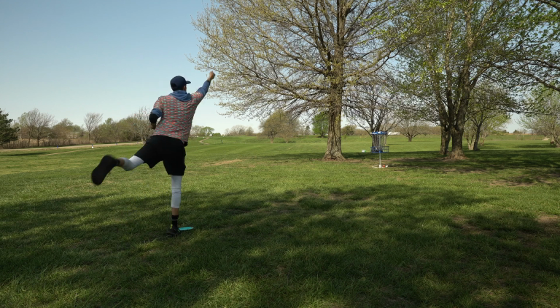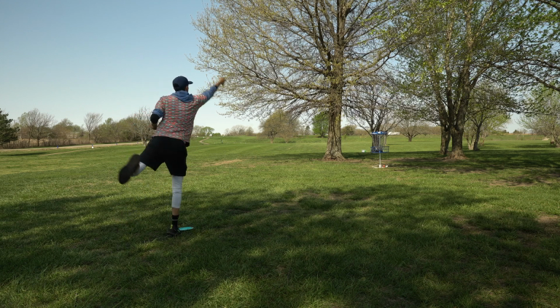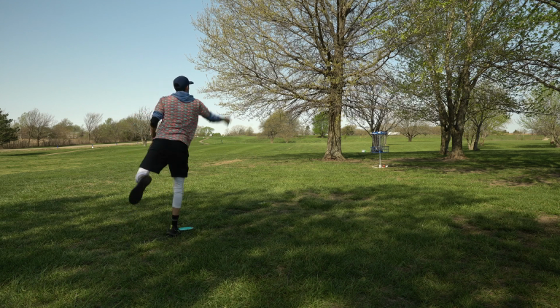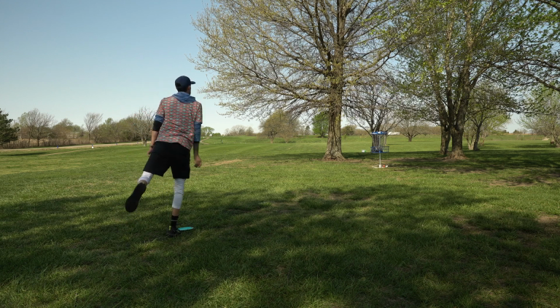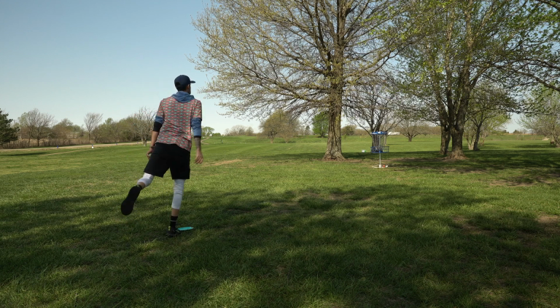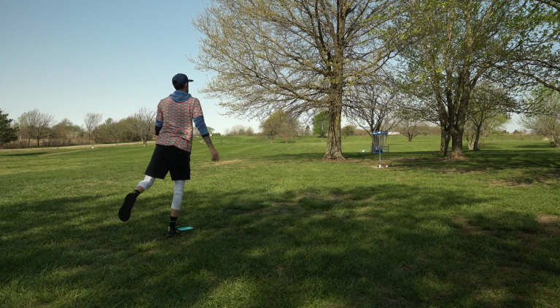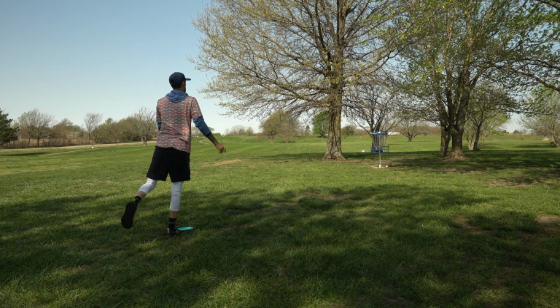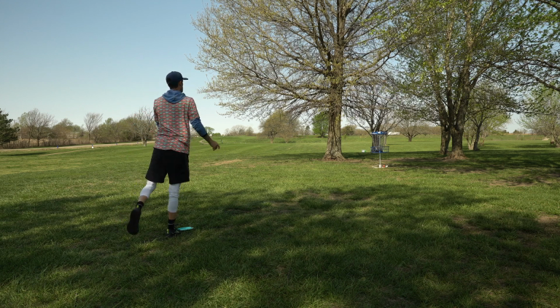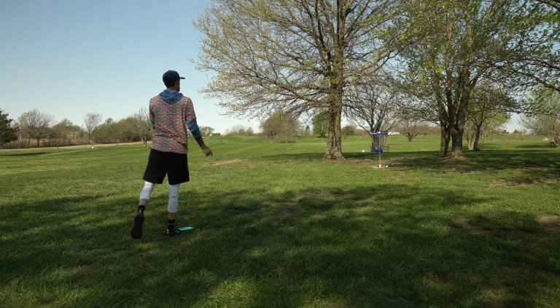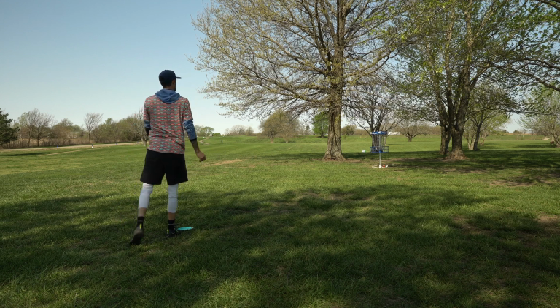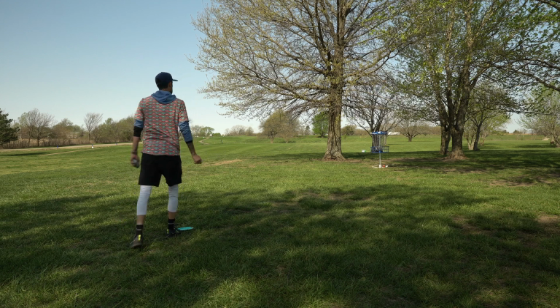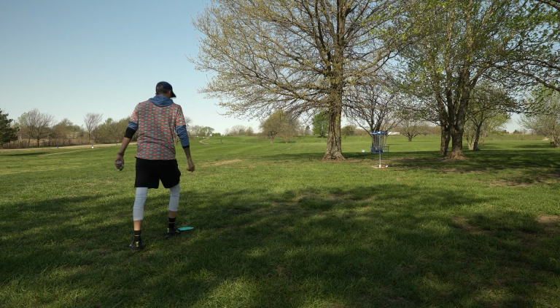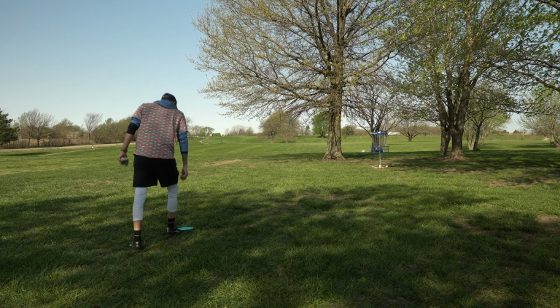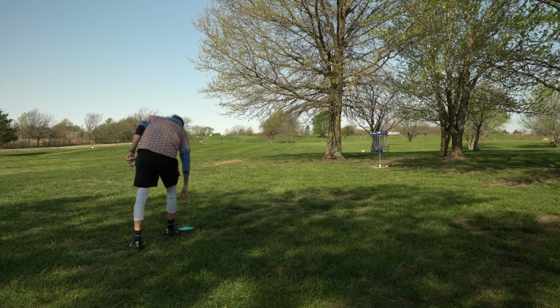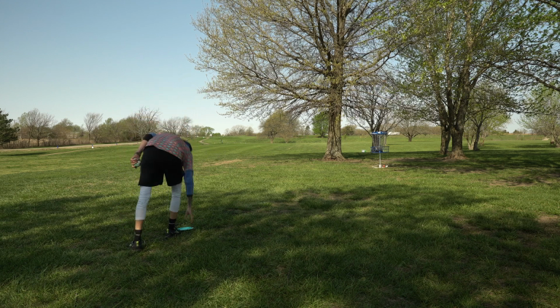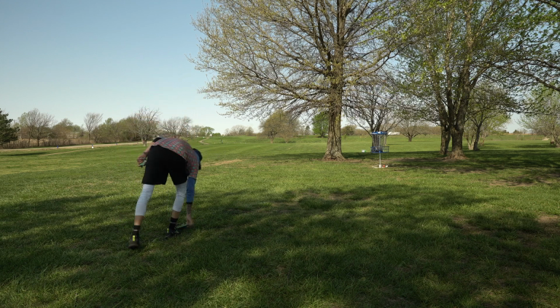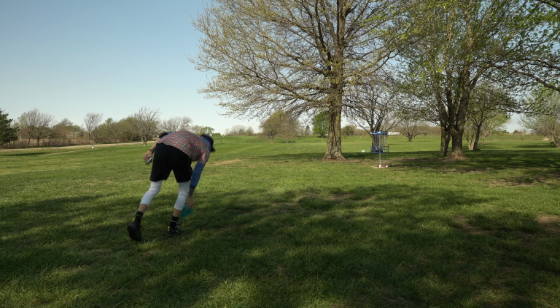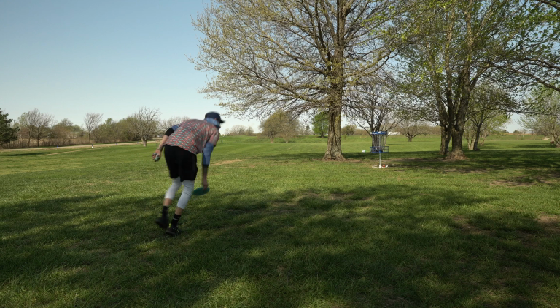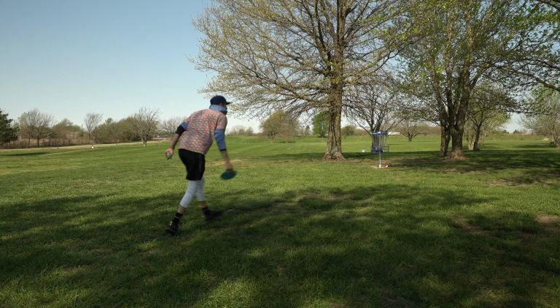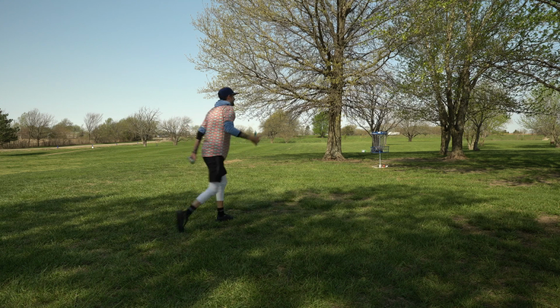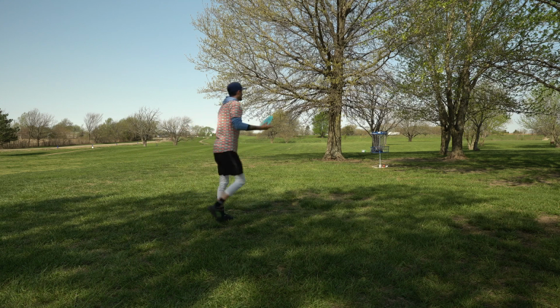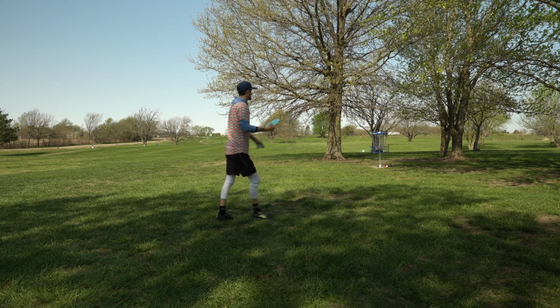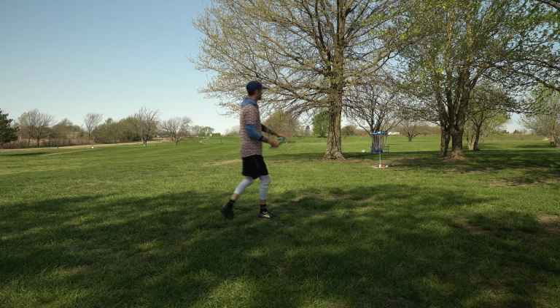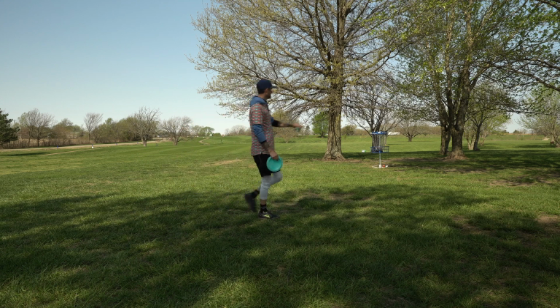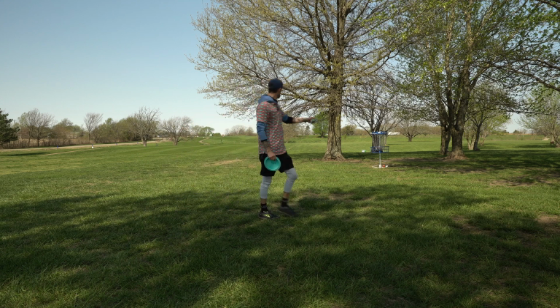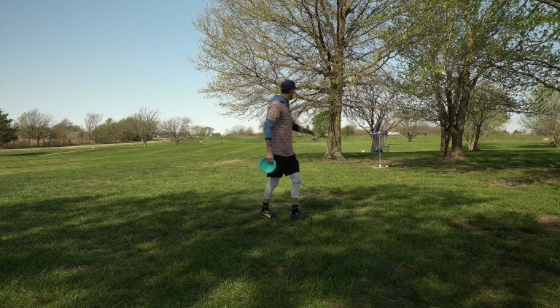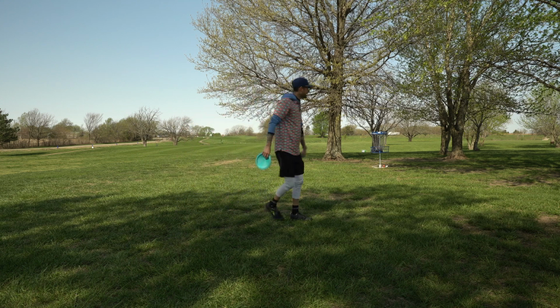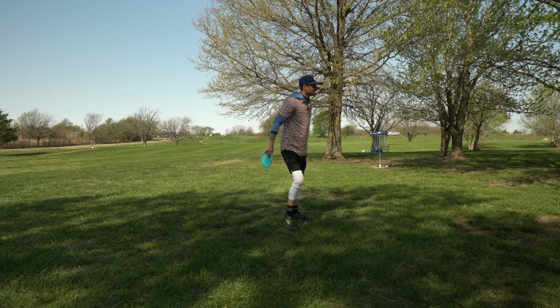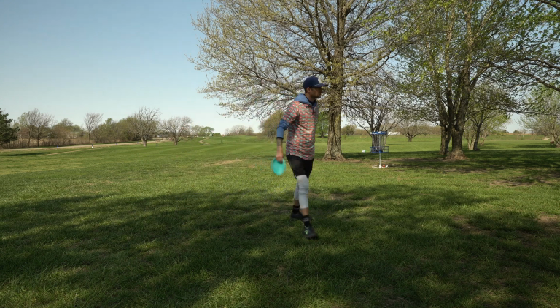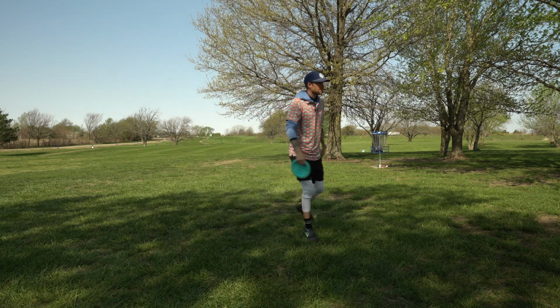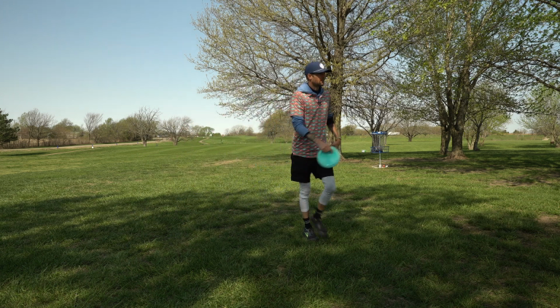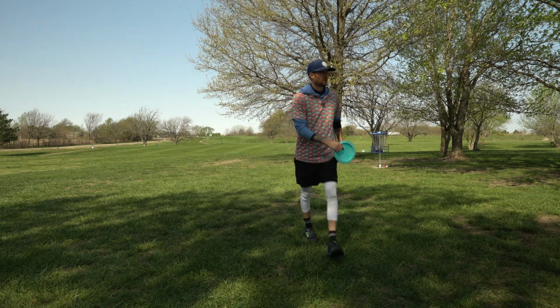That was a terrible roll. Man, how did it roll that far?